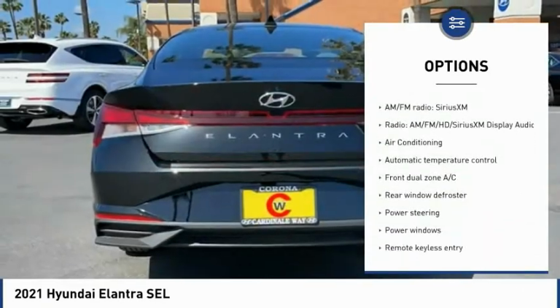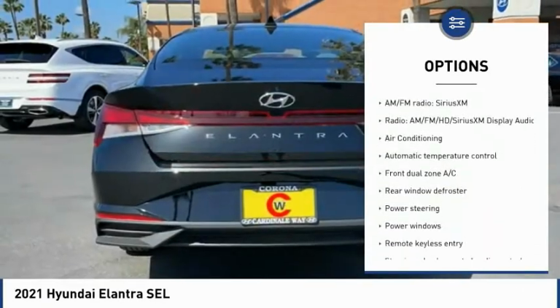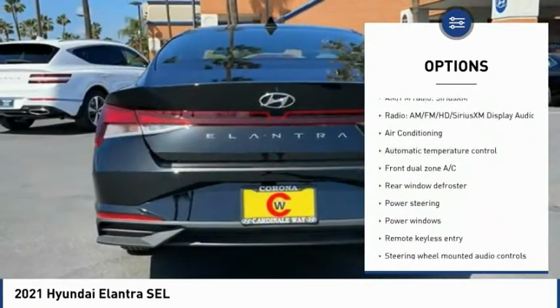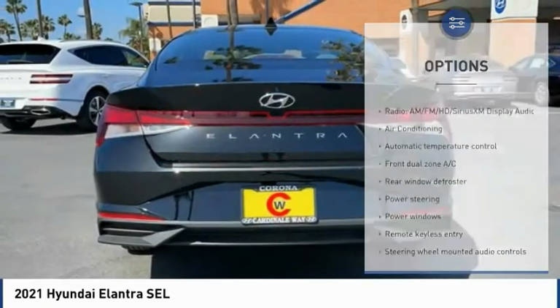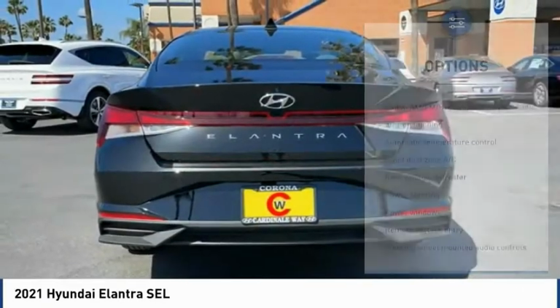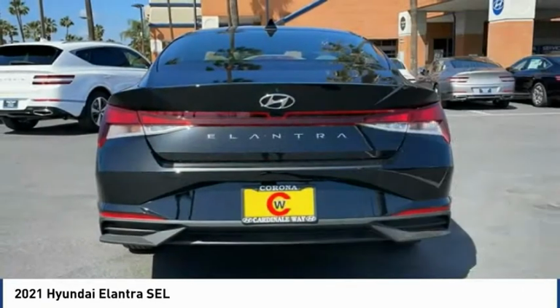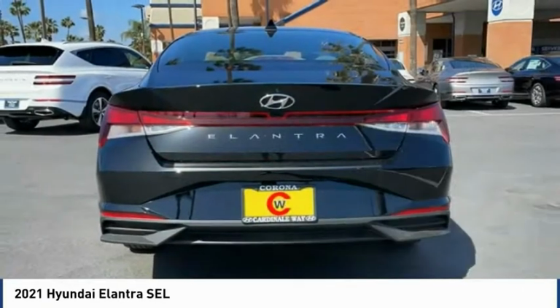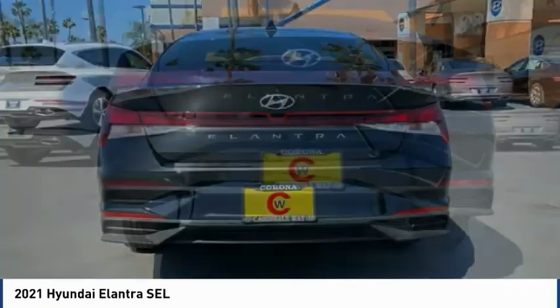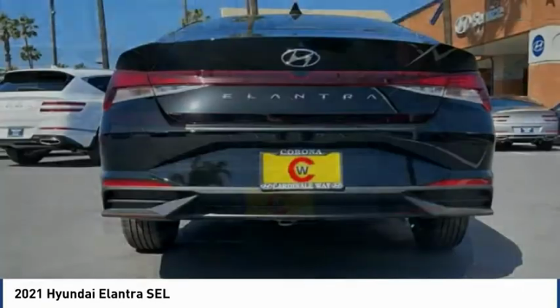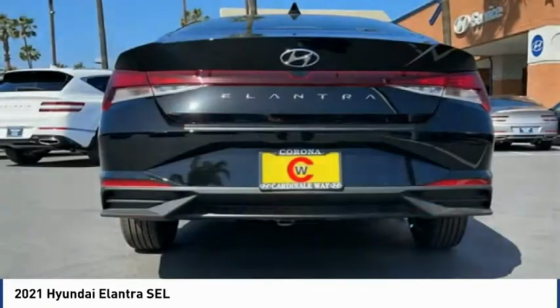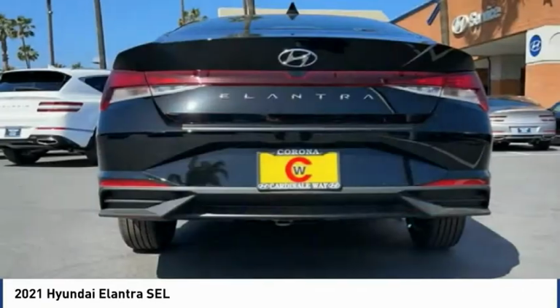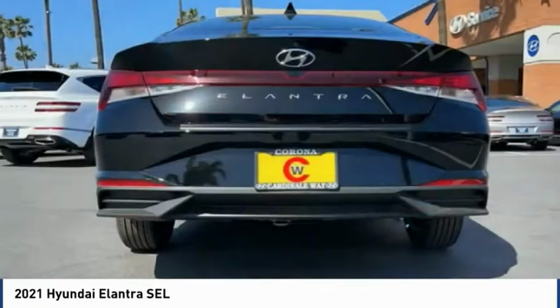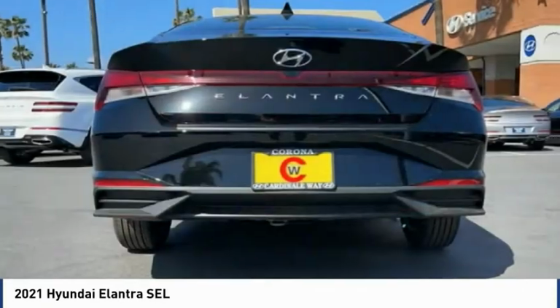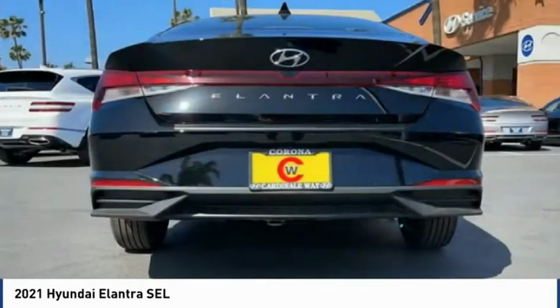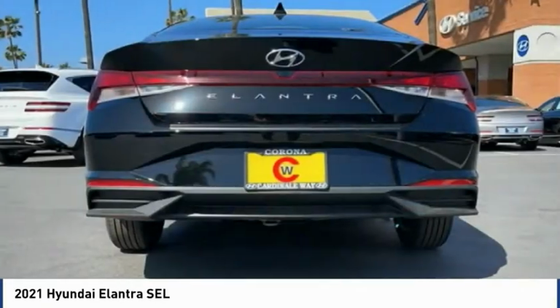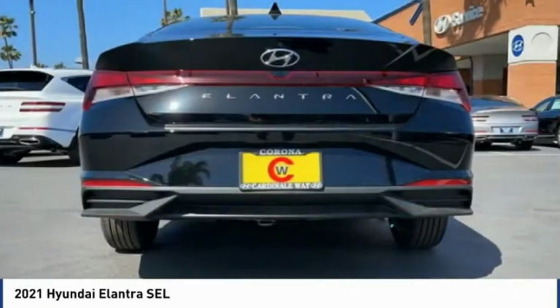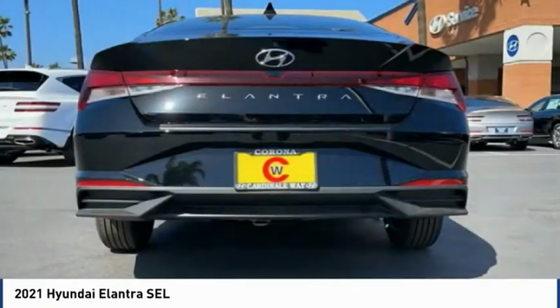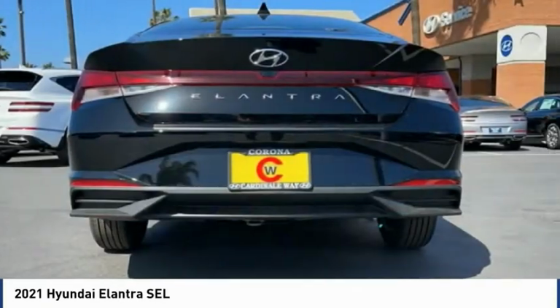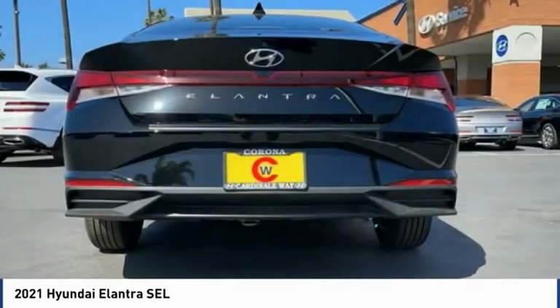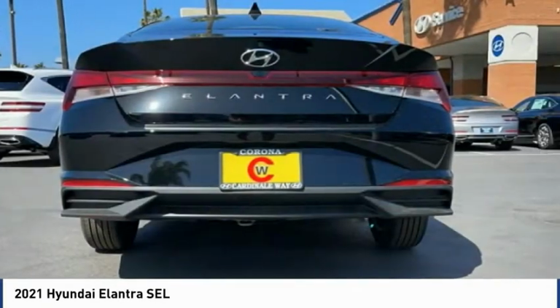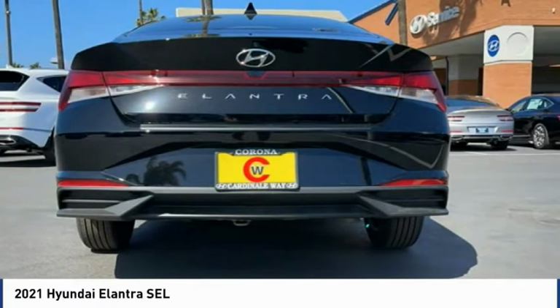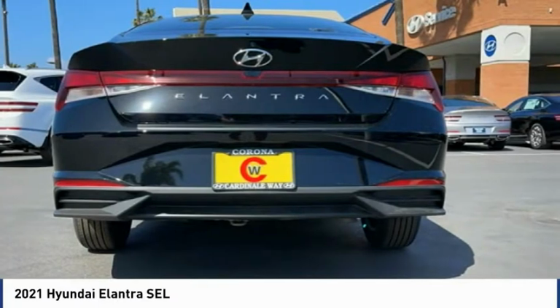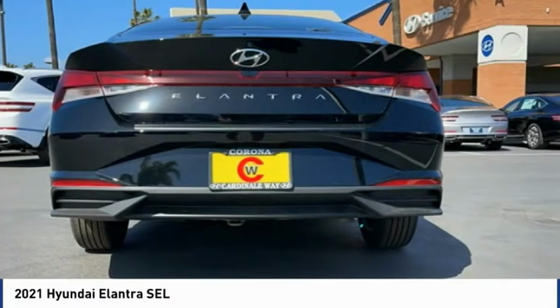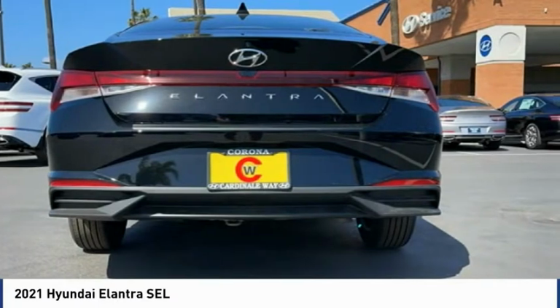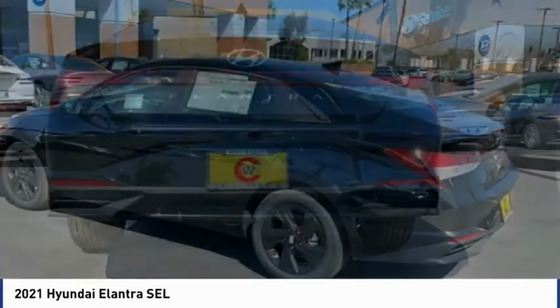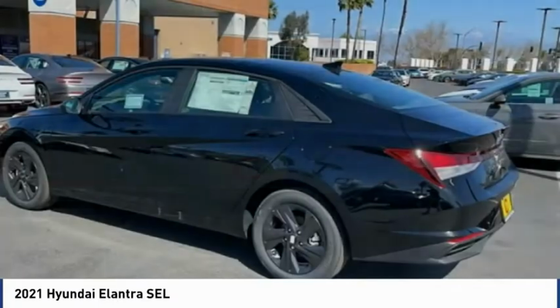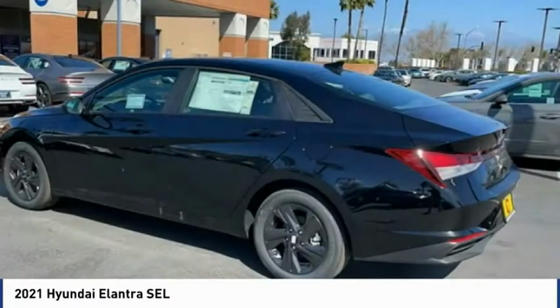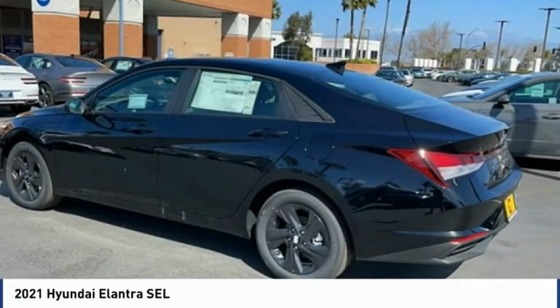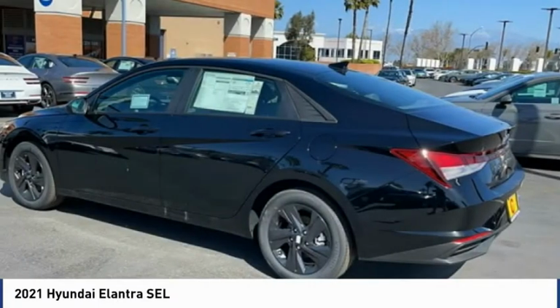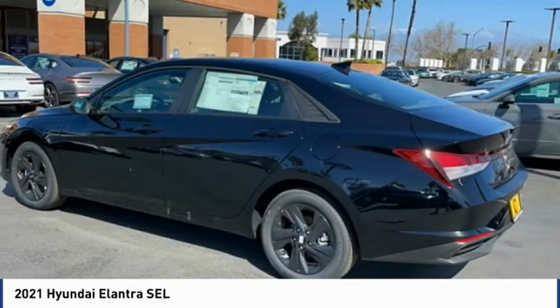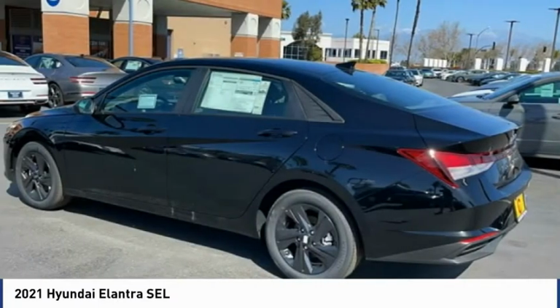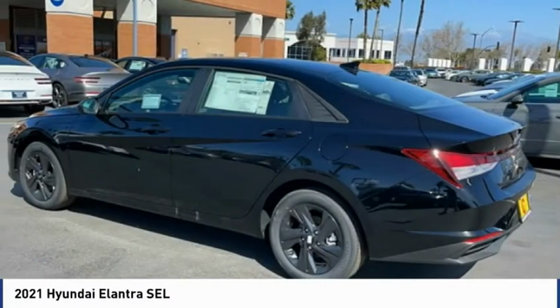Four-wheel disc brakes, speed control, front wheel independent suspension, rear window defroster.